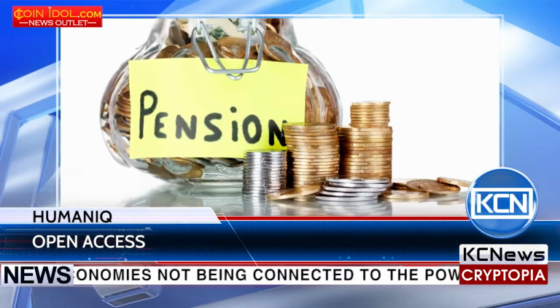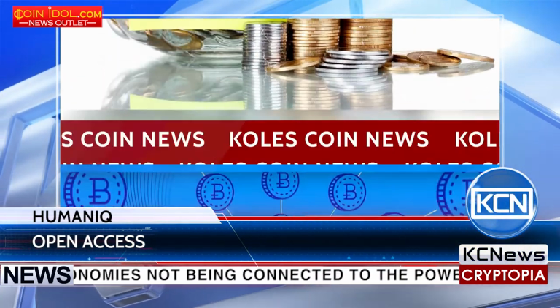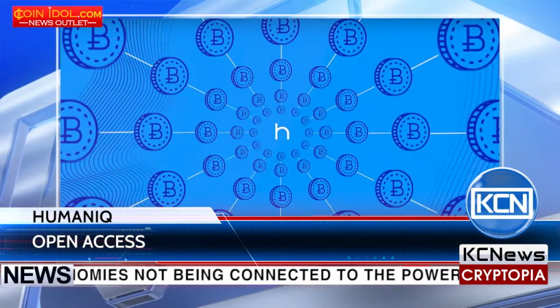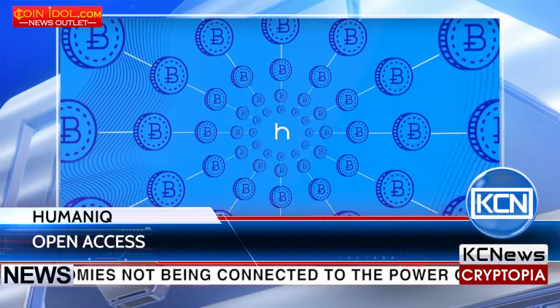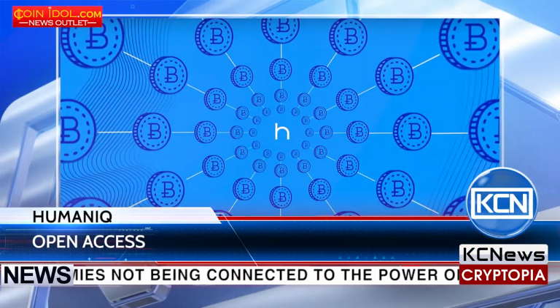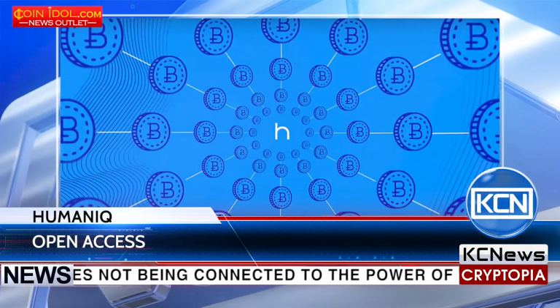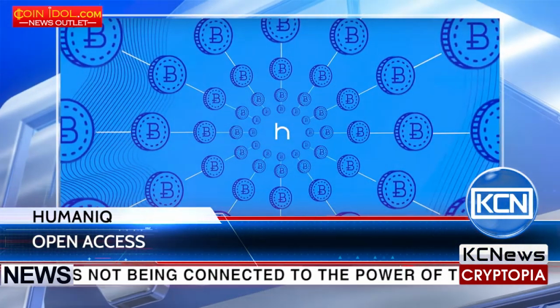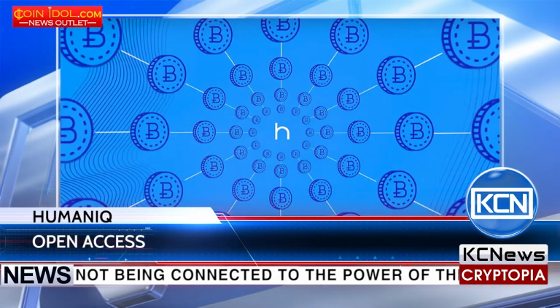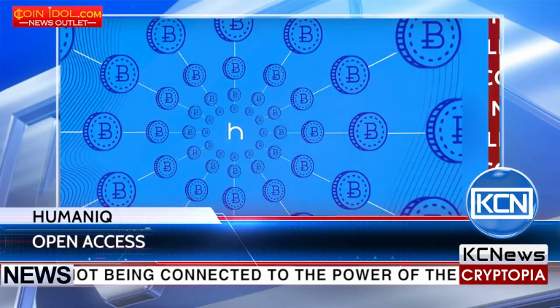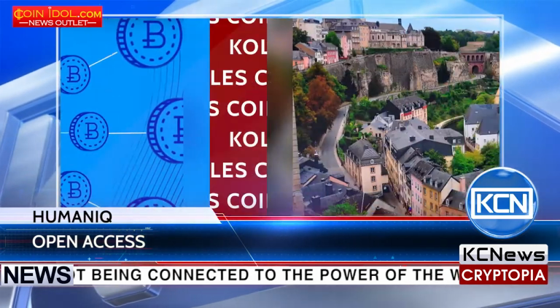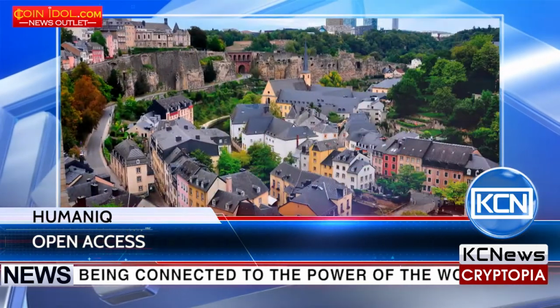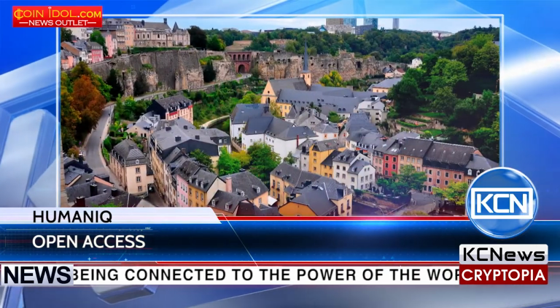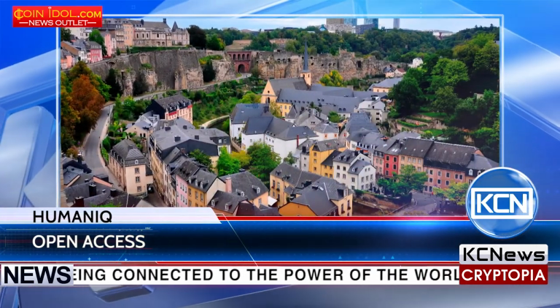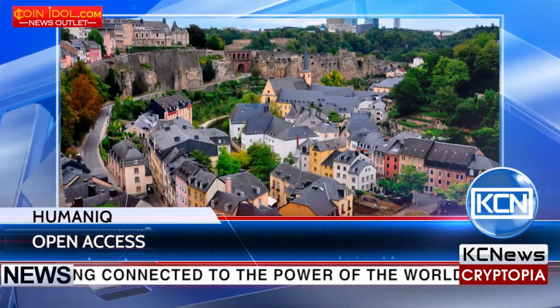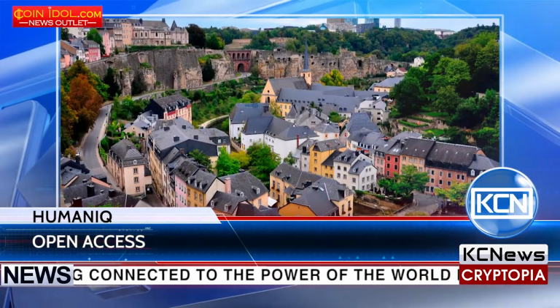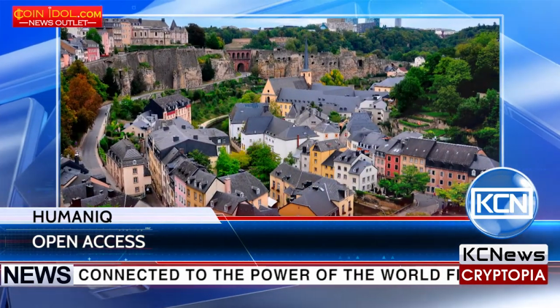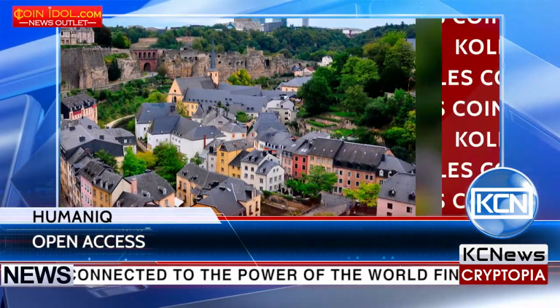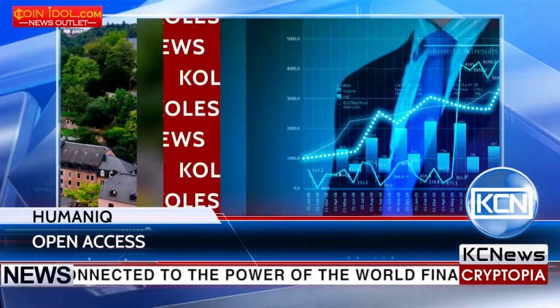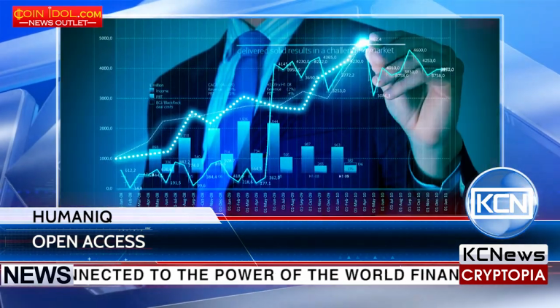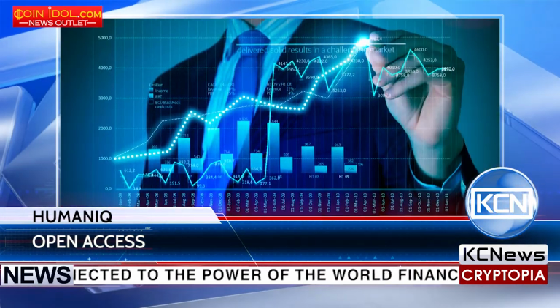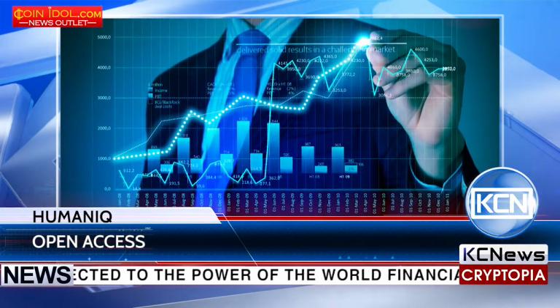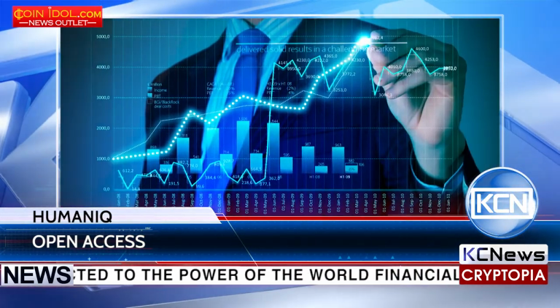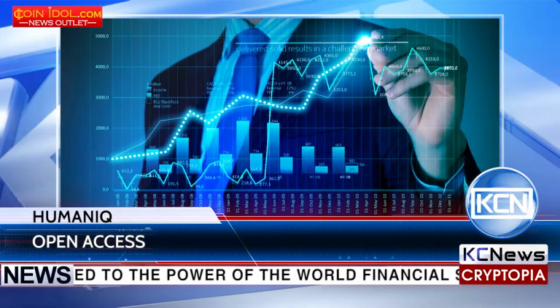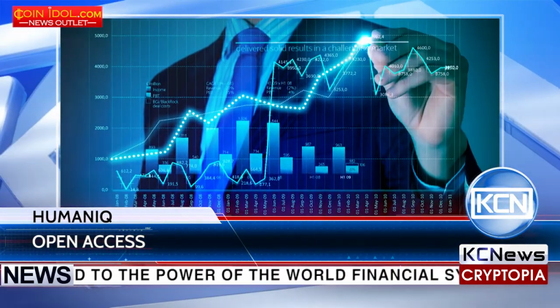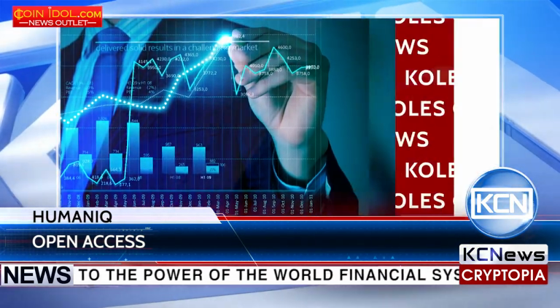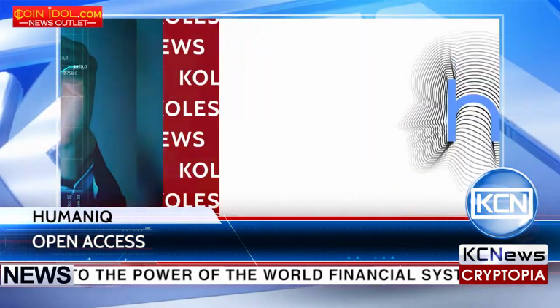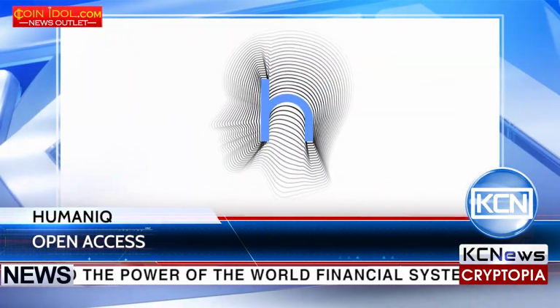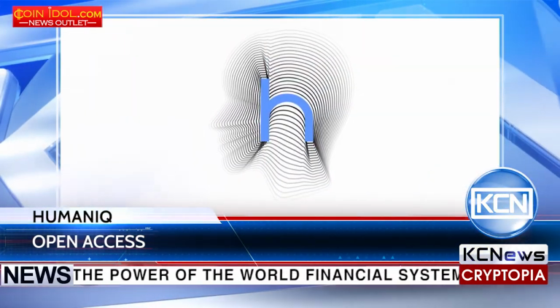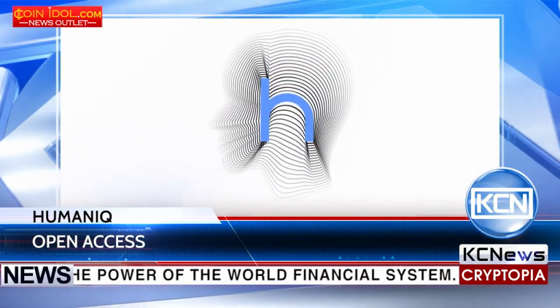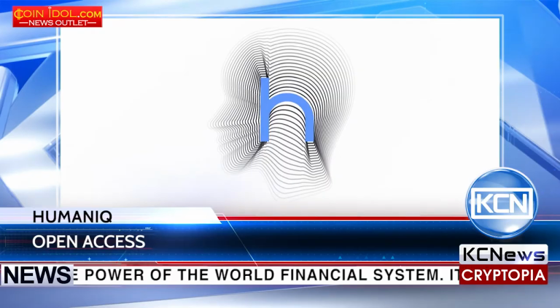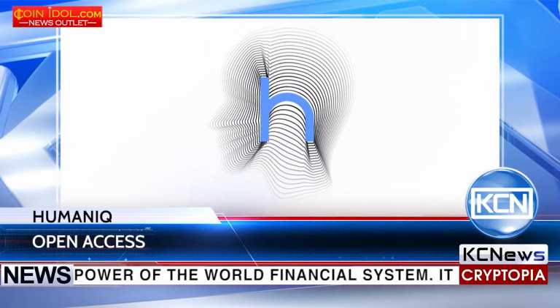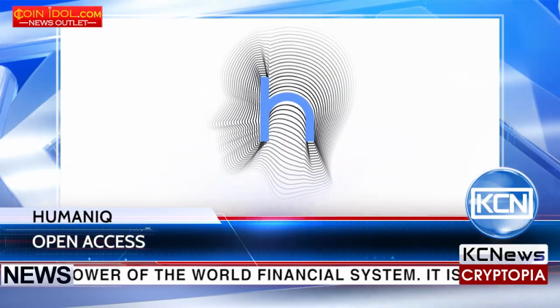On April 6th, Humanik launched their ICO from Luxembourg and managed to raise more than 1.5 million dollars during the first hour.